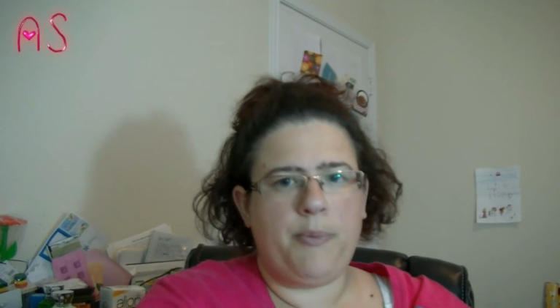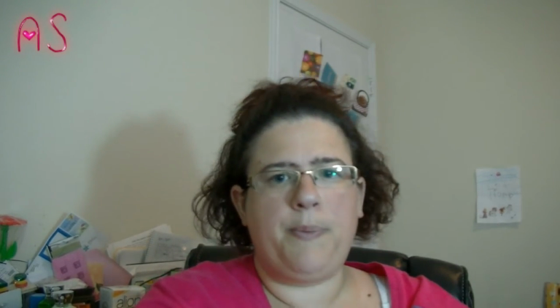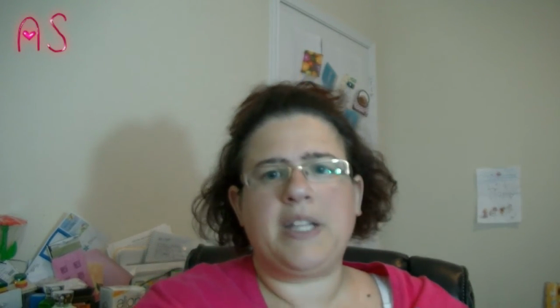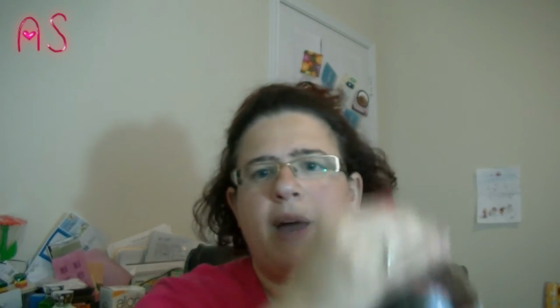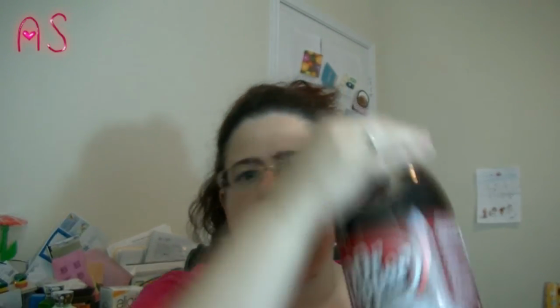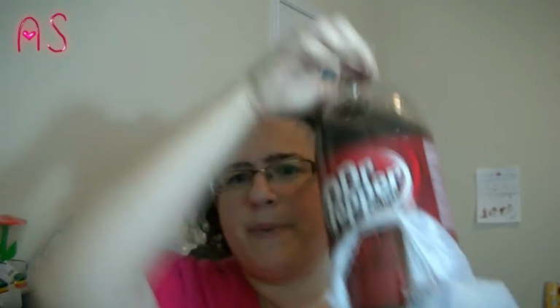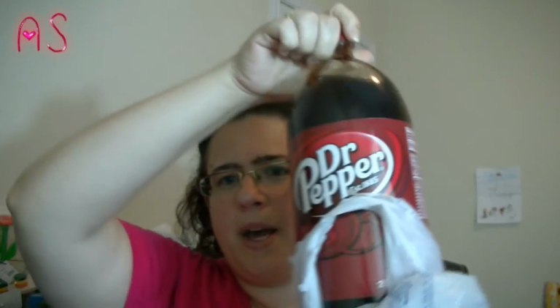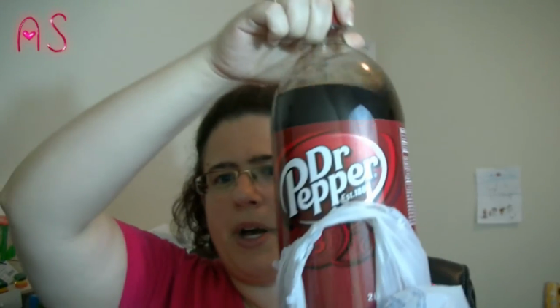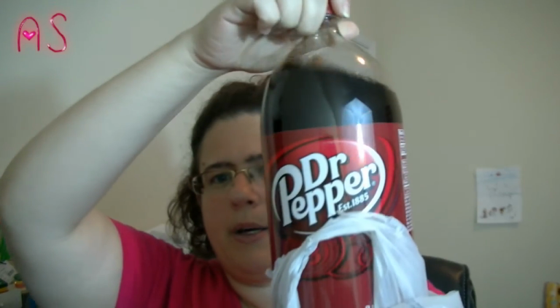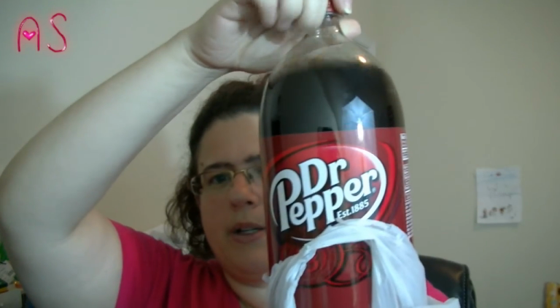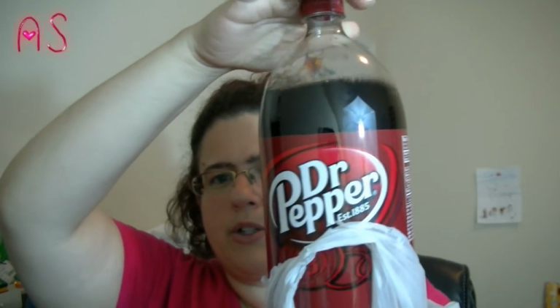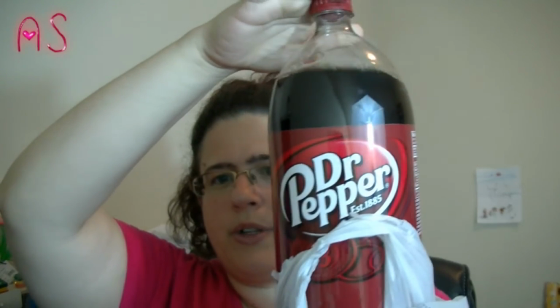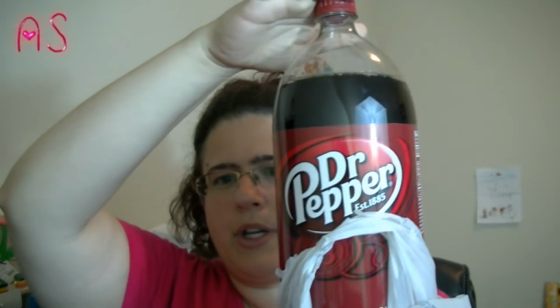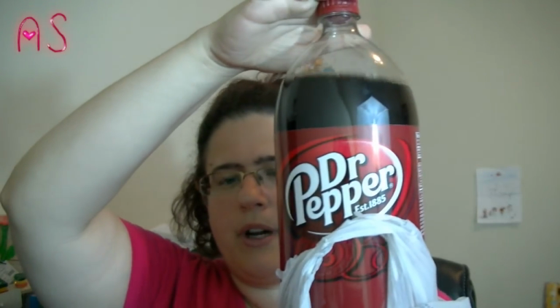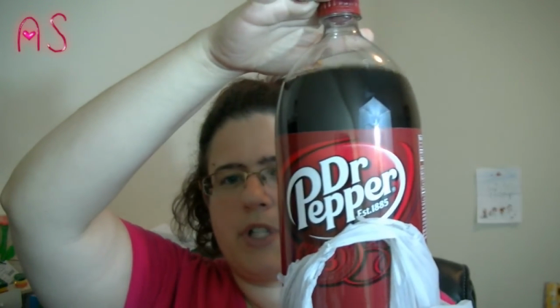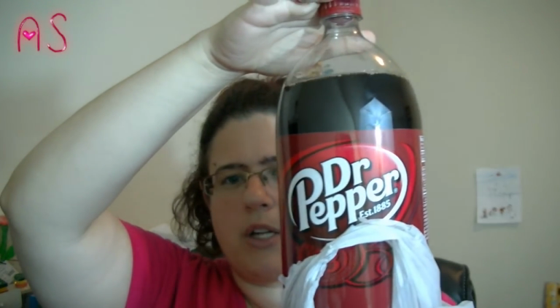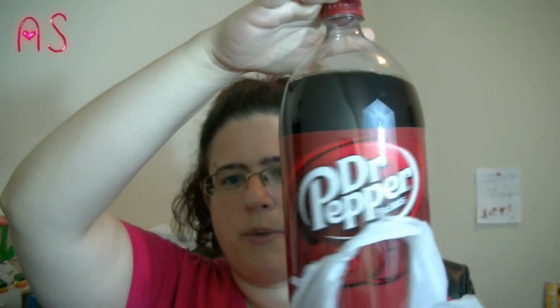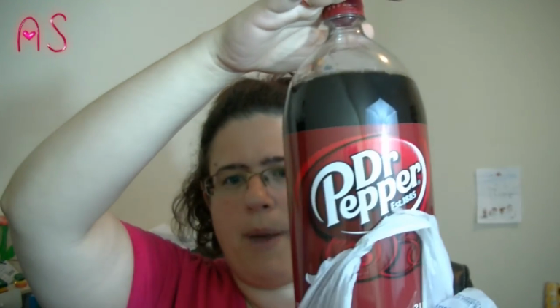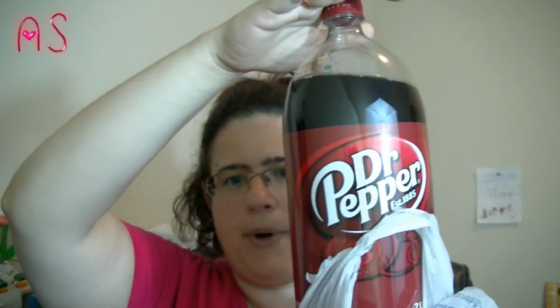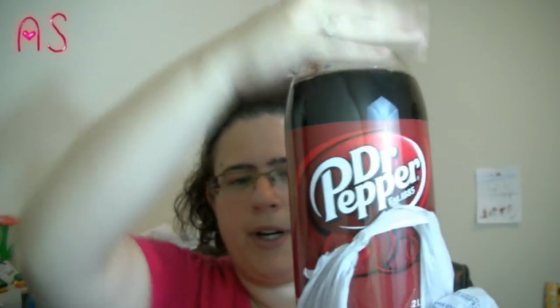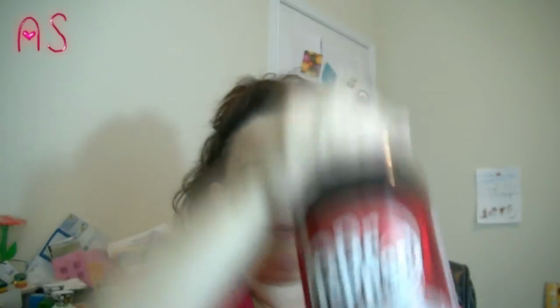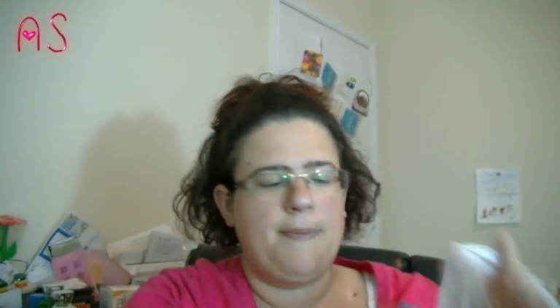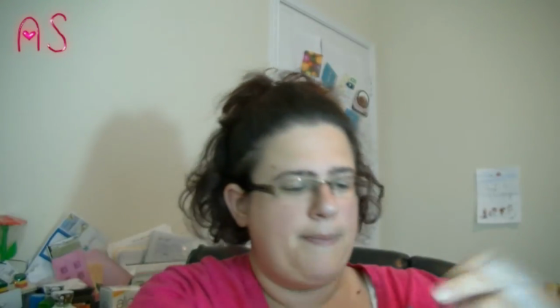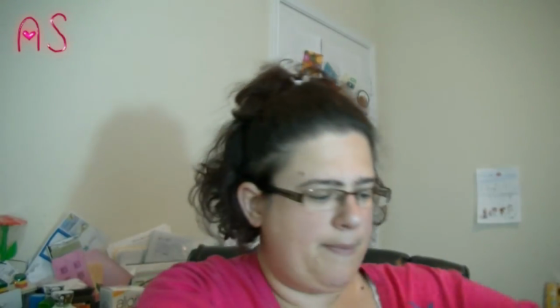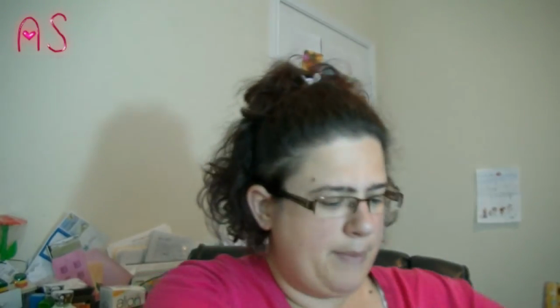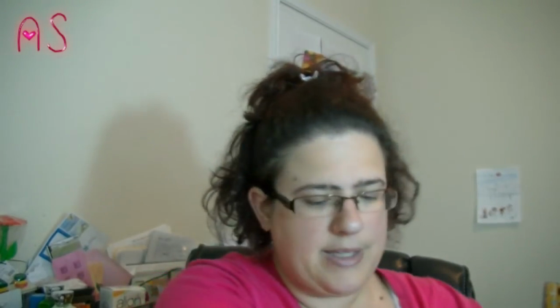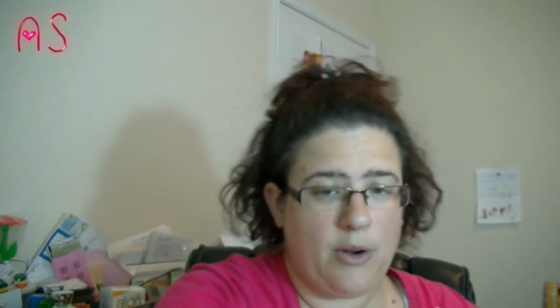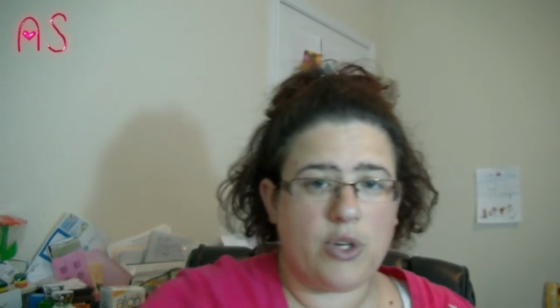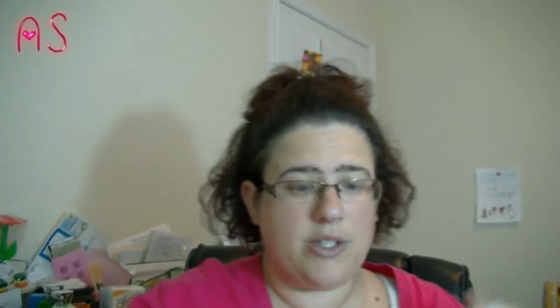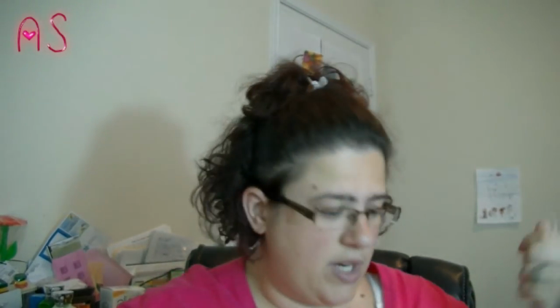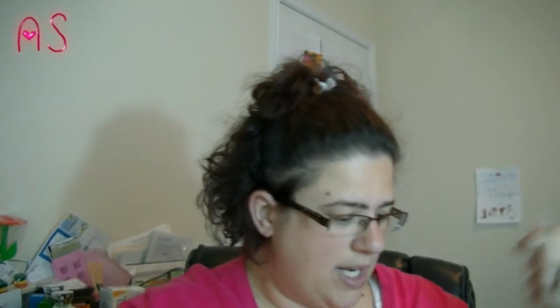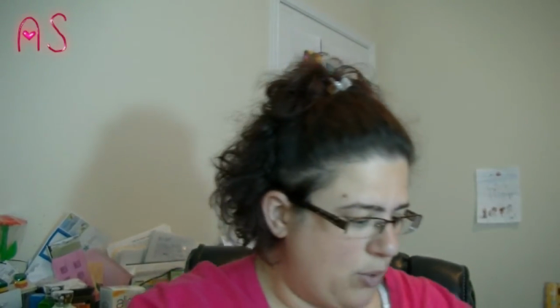I picked my husband up a two-liter of Dr. Pepper, because I don't drink soda anymore.